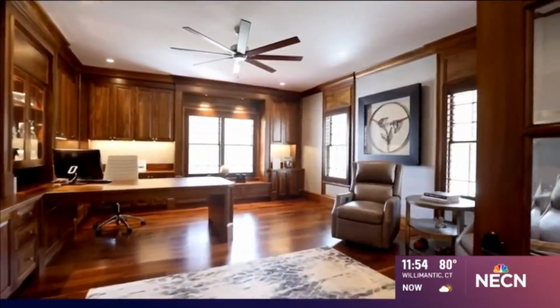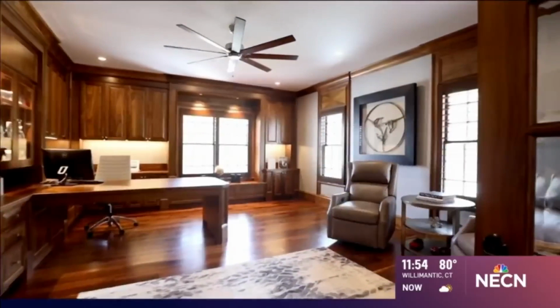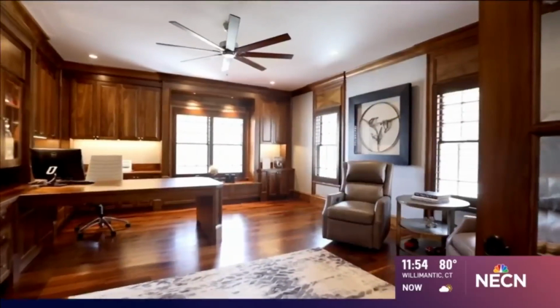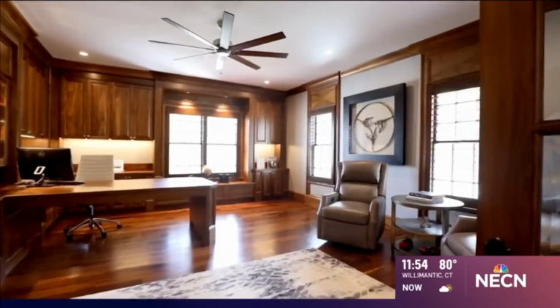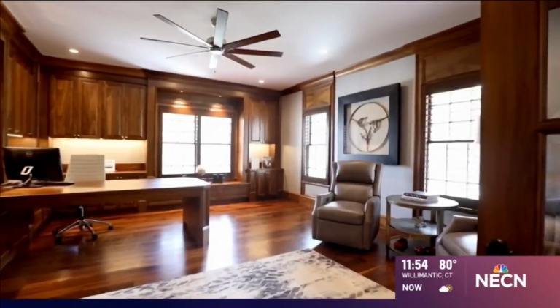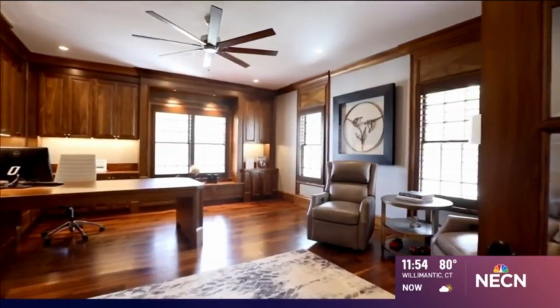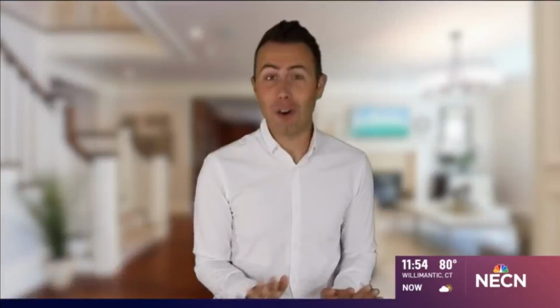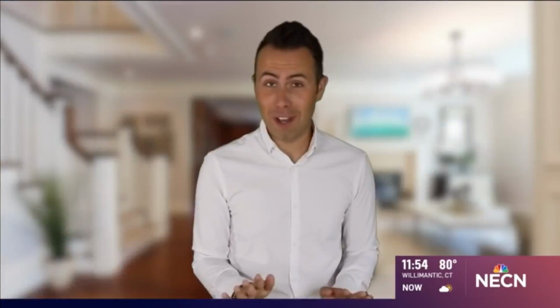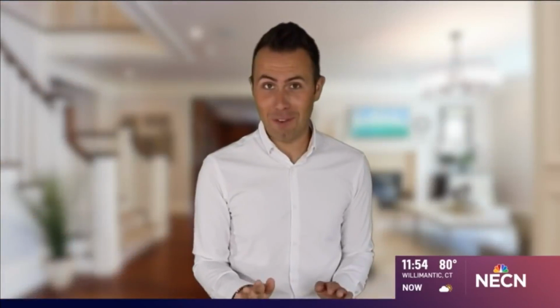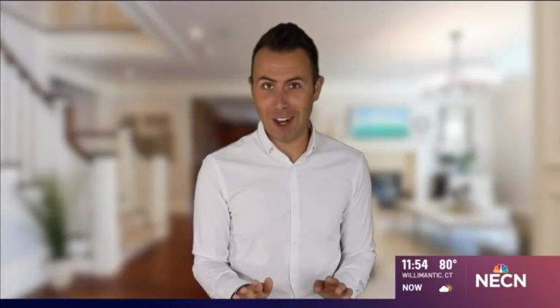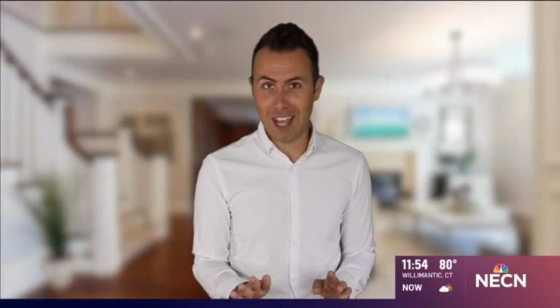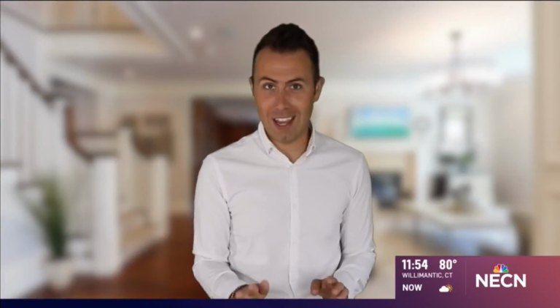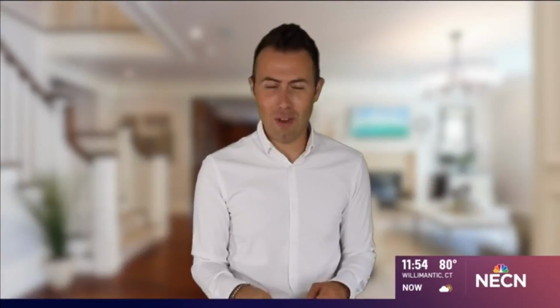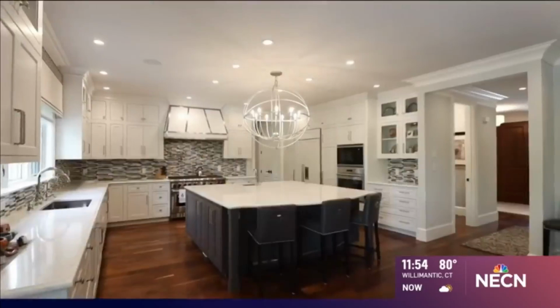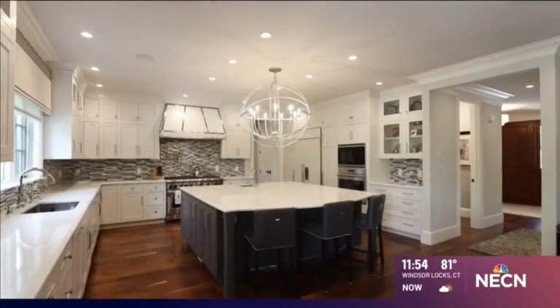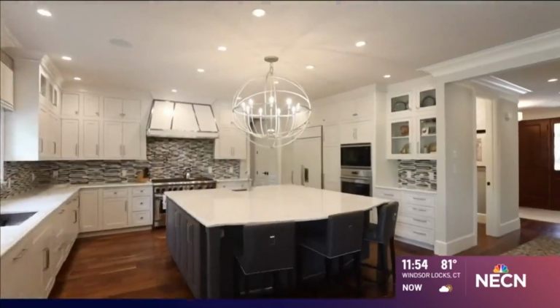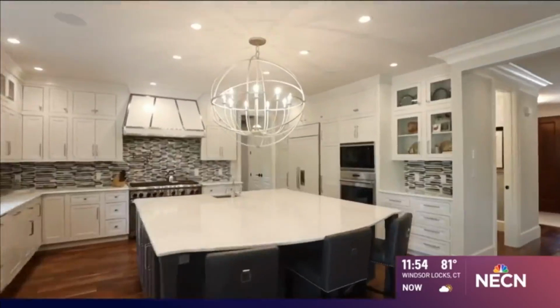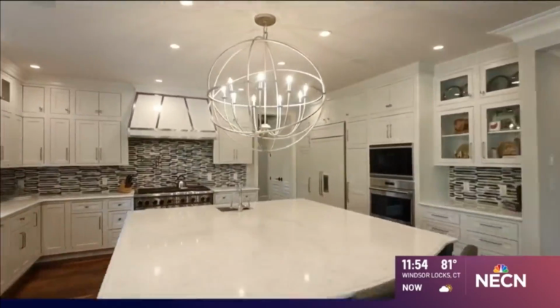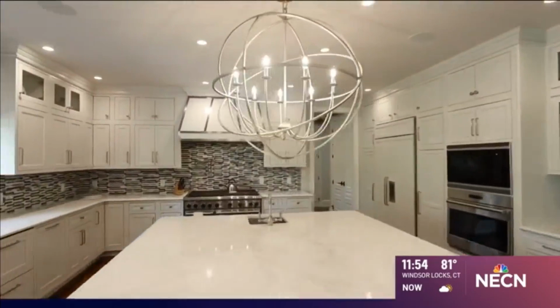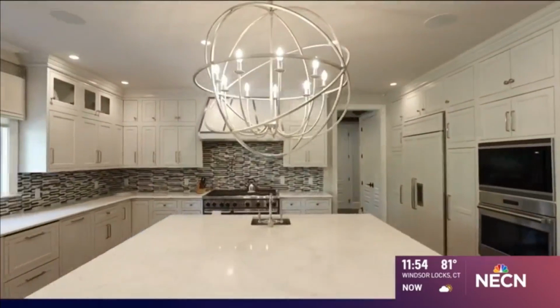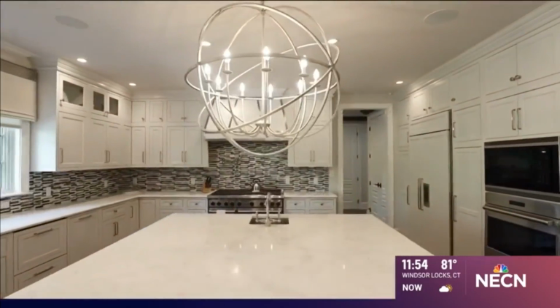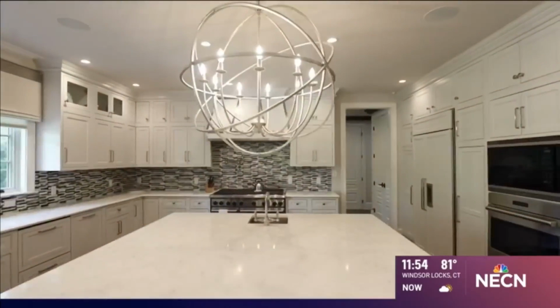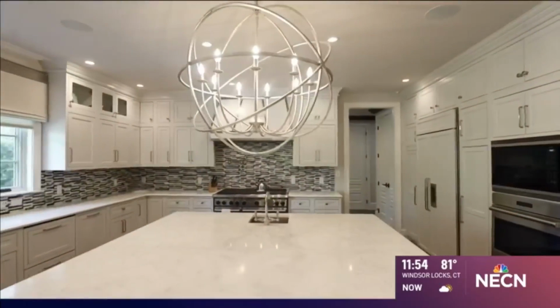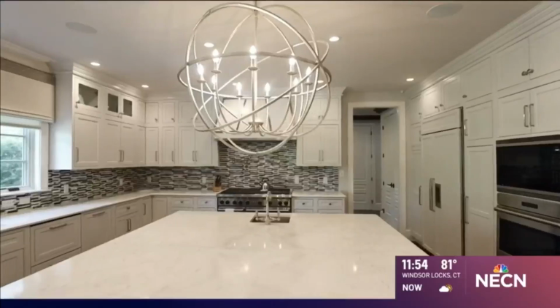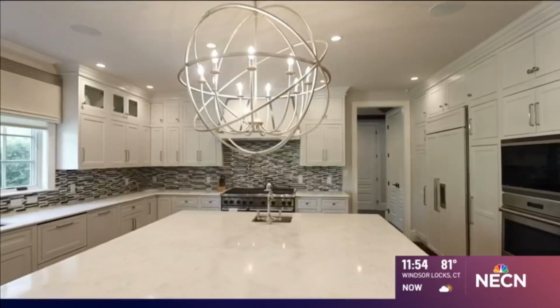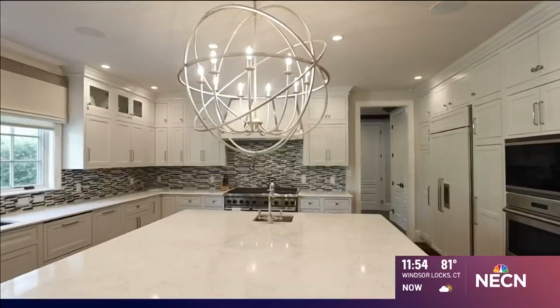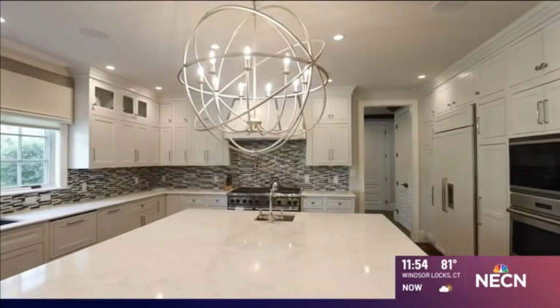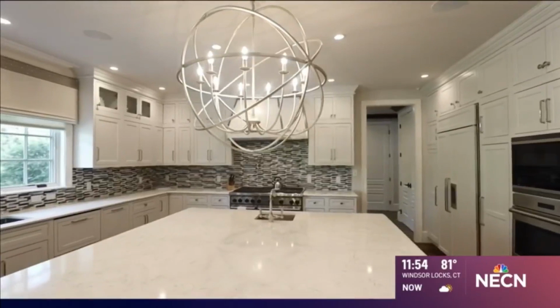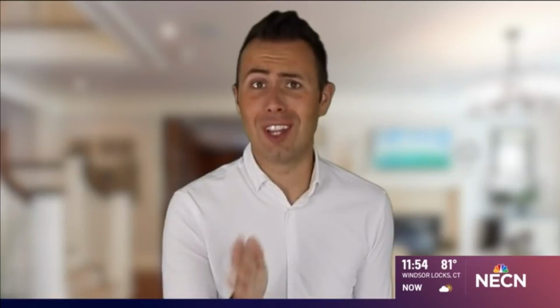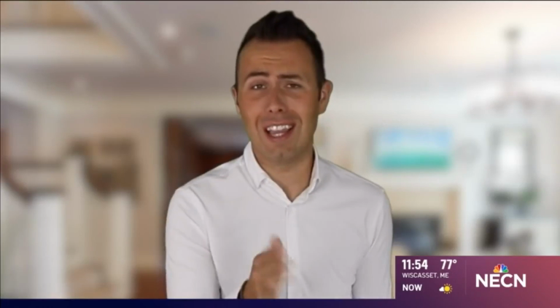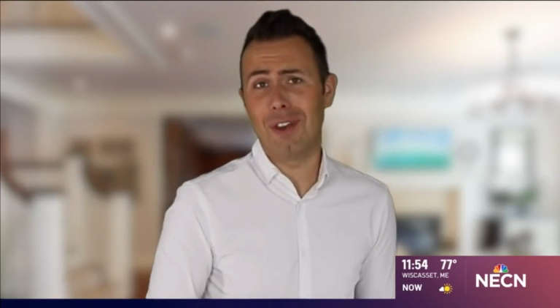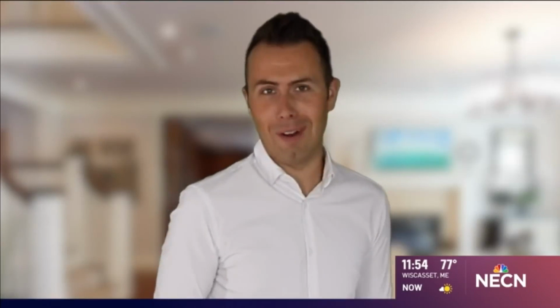This home is perfect for entertaining. You have a gourmet kitchen that opens right up to a sun-filled living room.